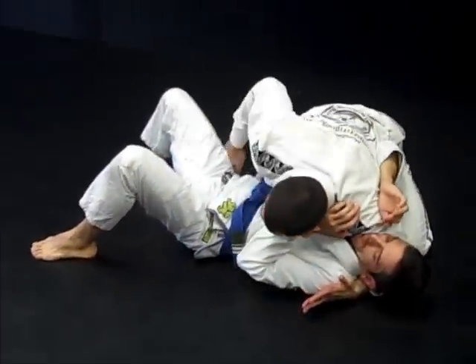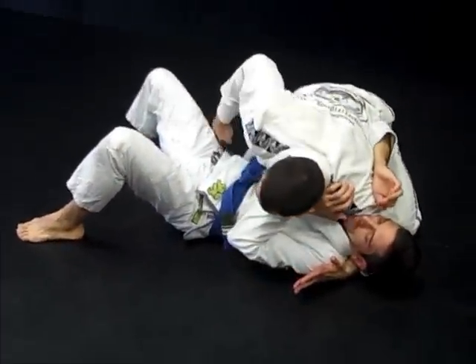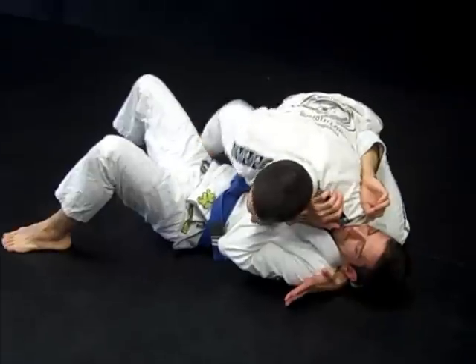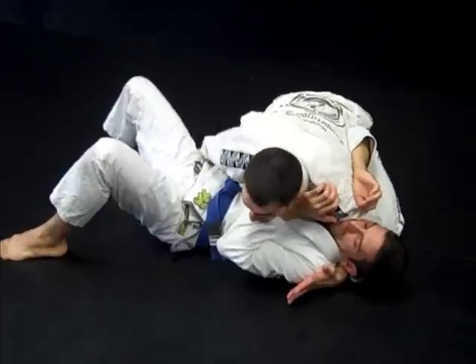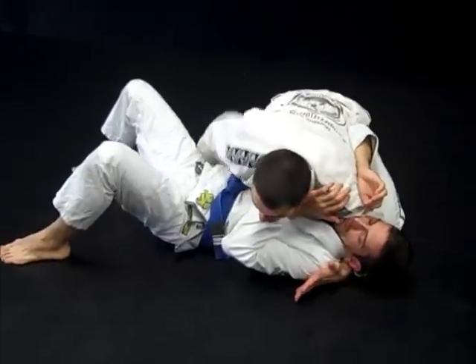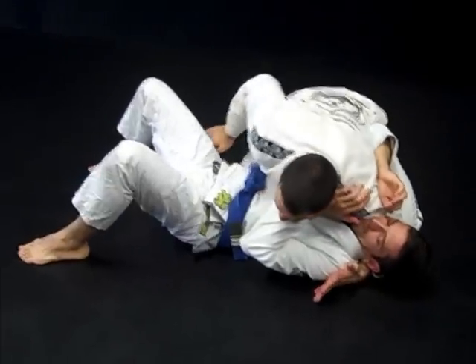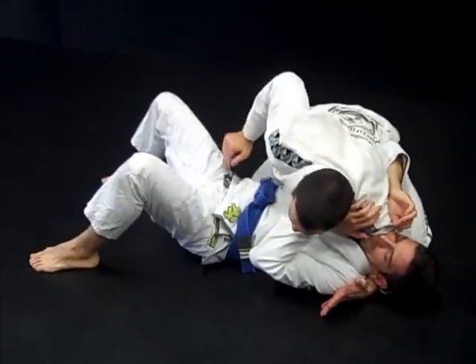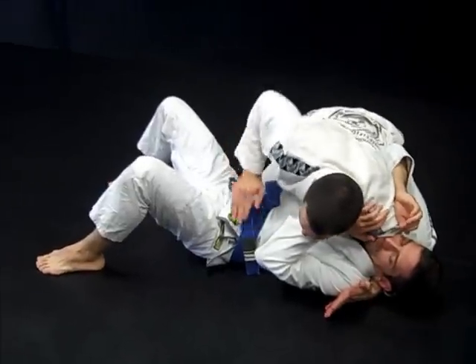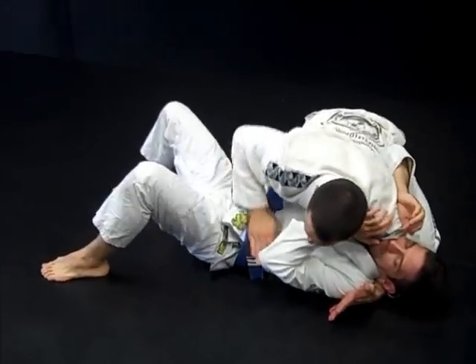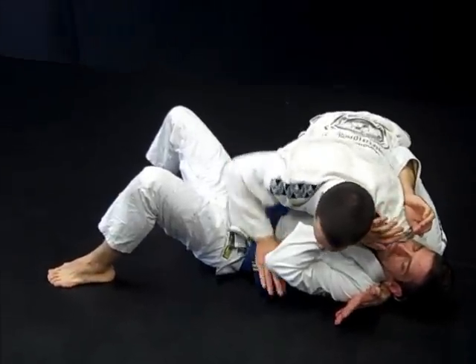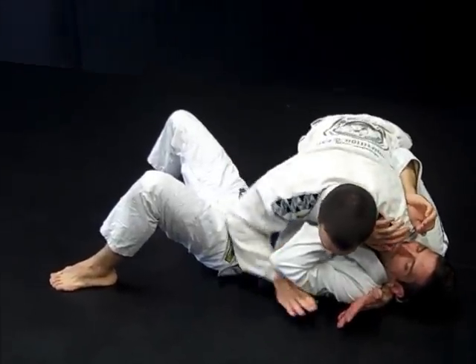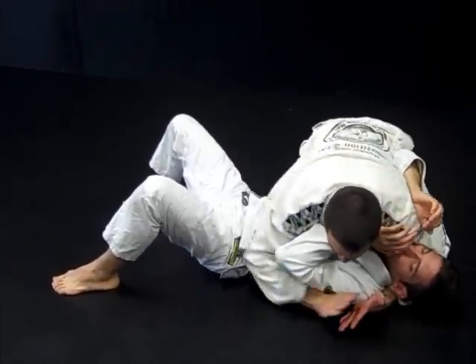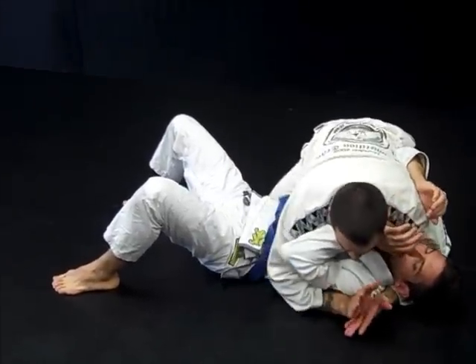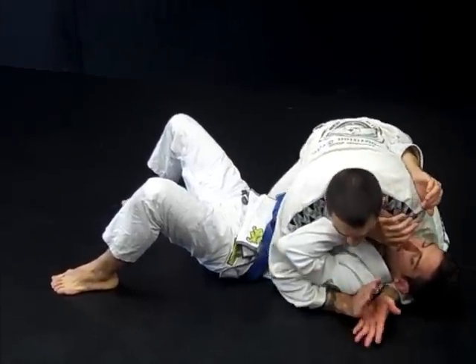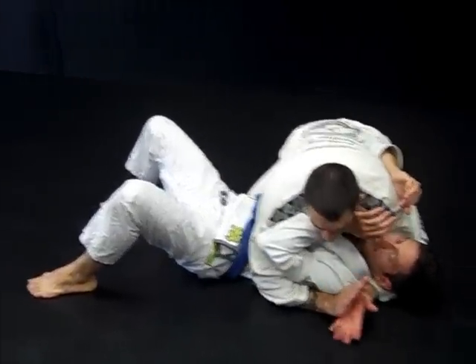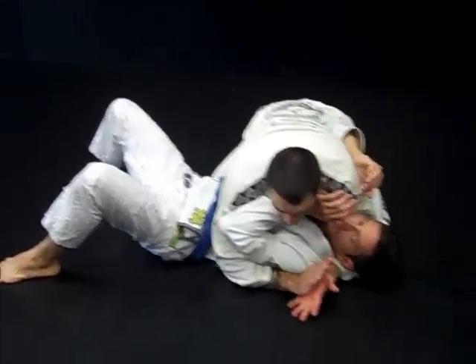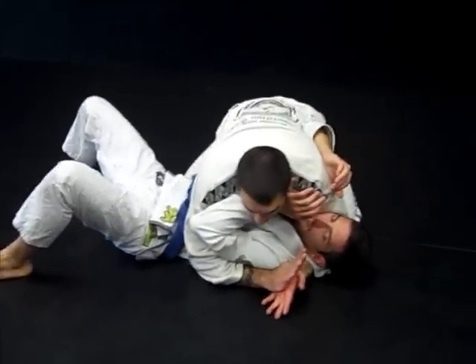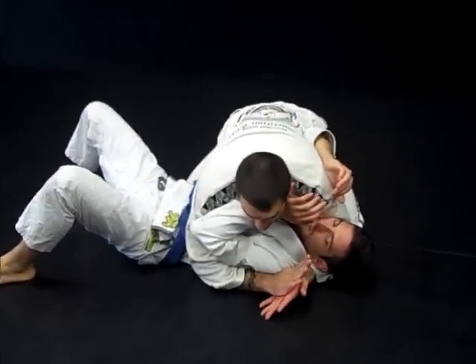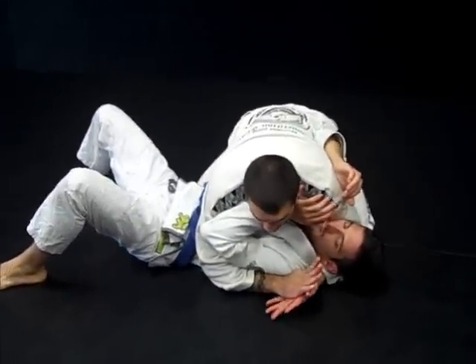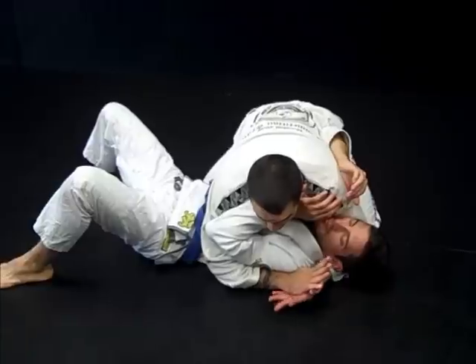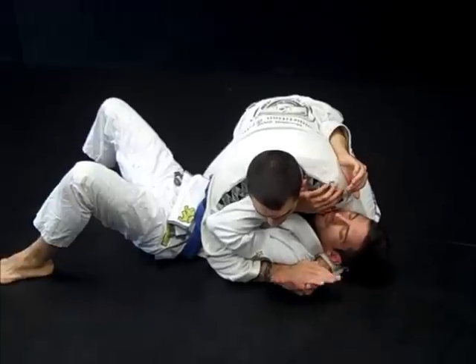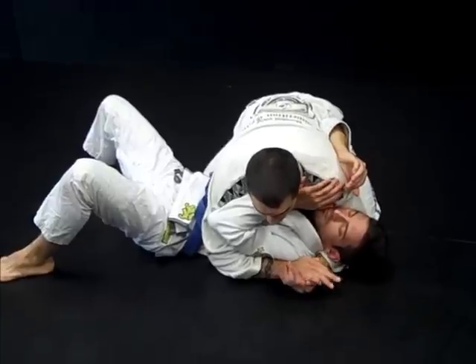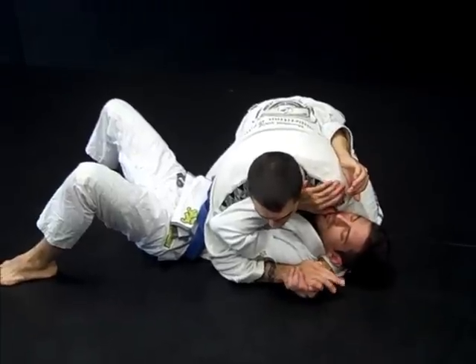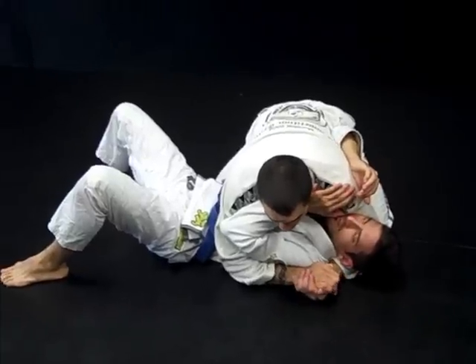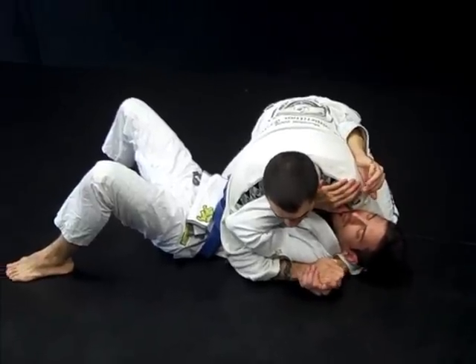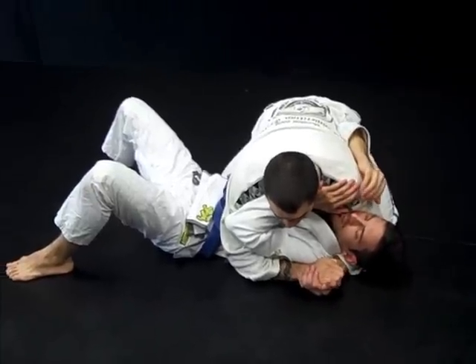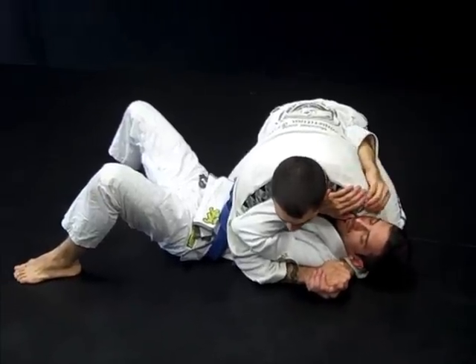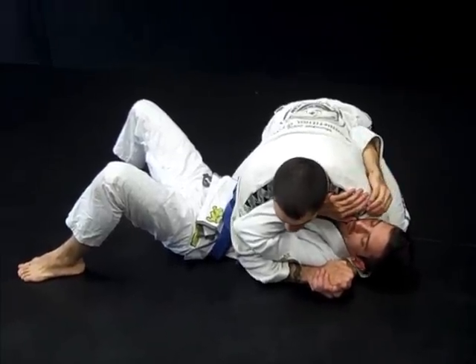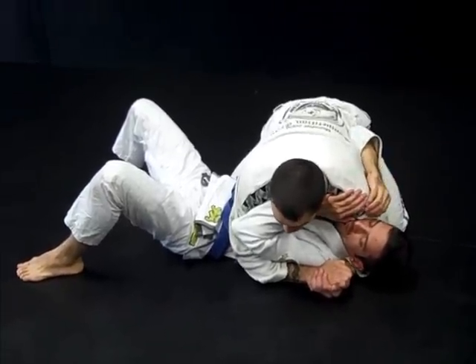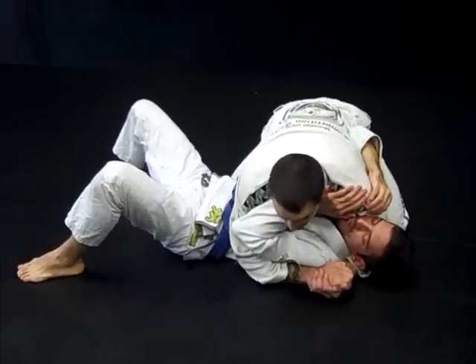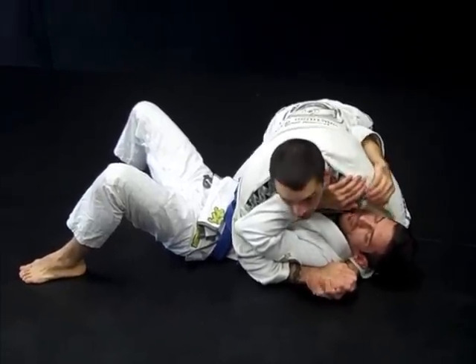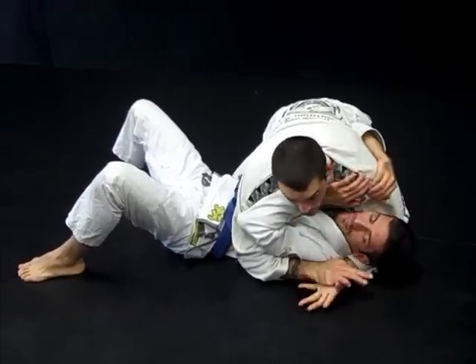I move my hand from the hip under the elbow. Once again, gable grip and a lot of shoulder pressure in the jaw.